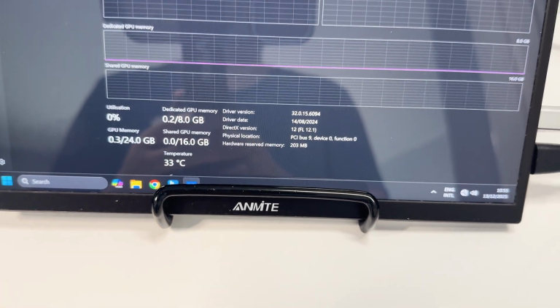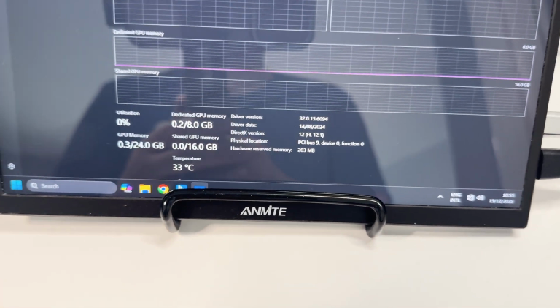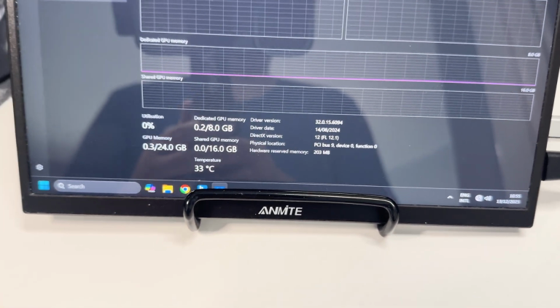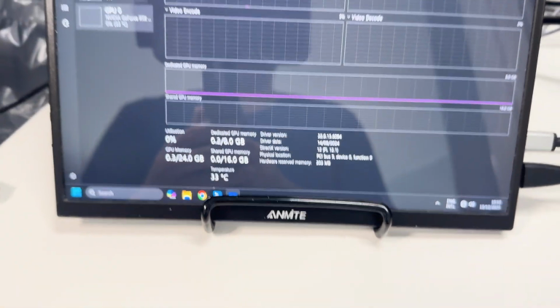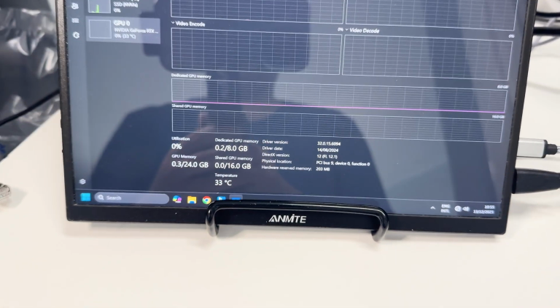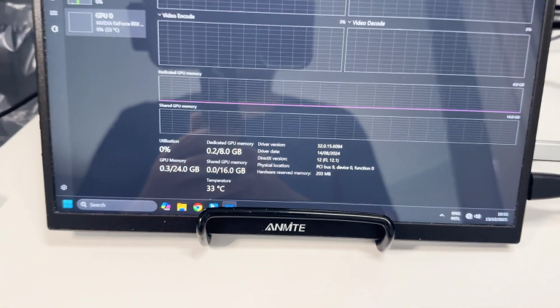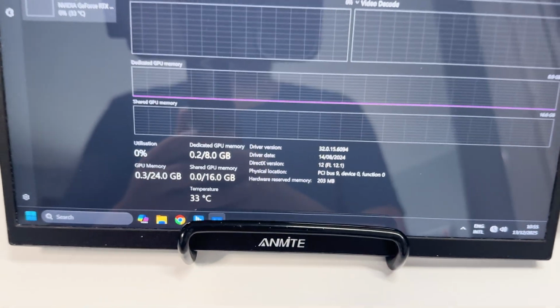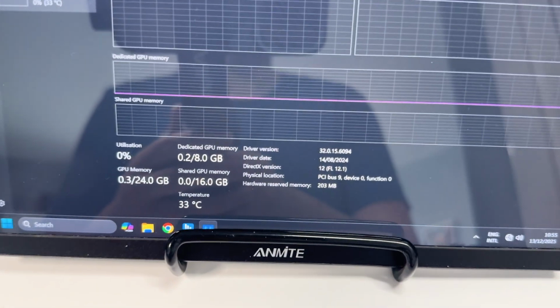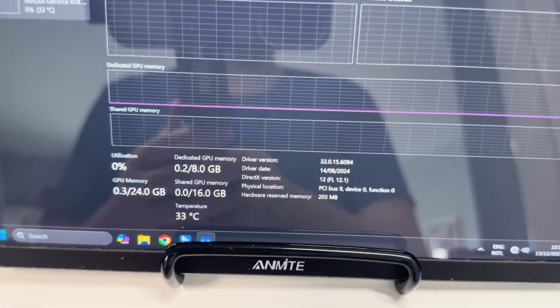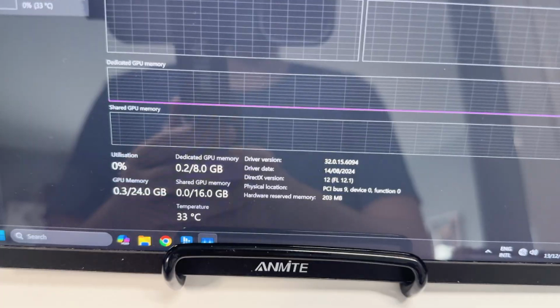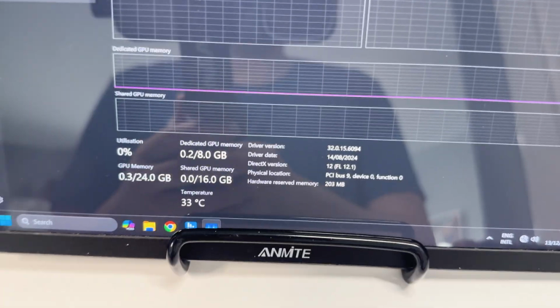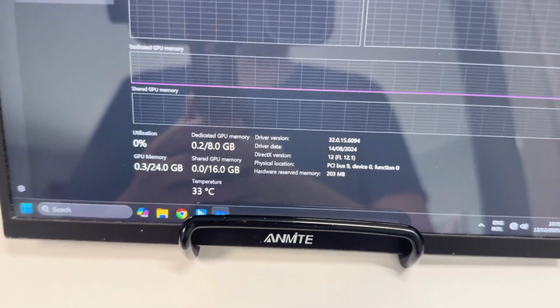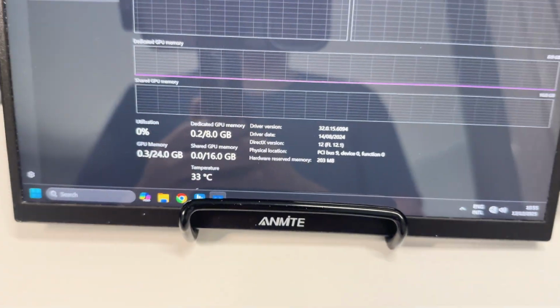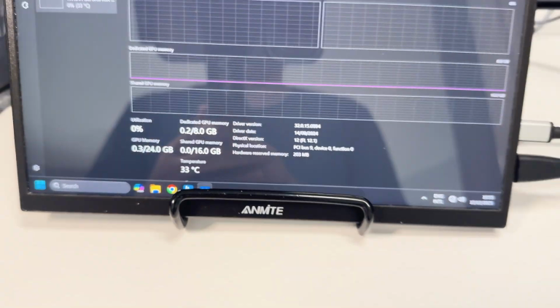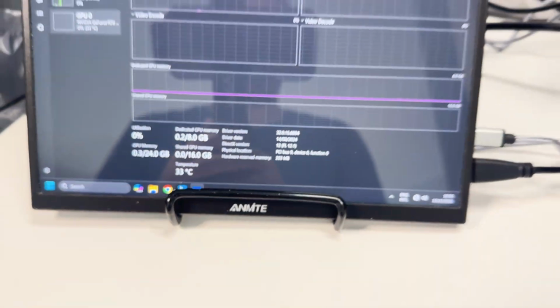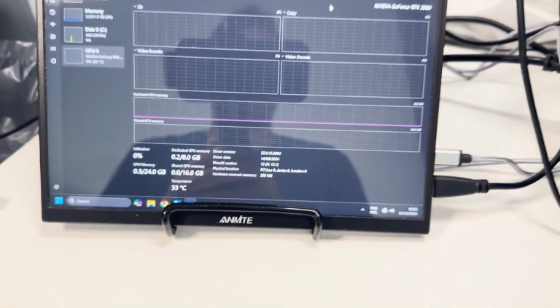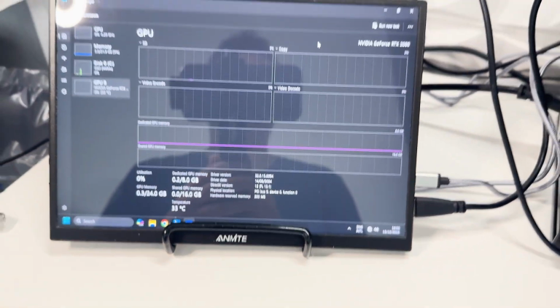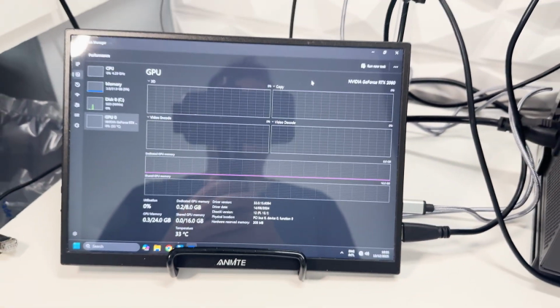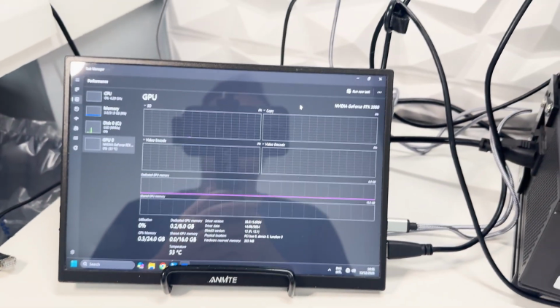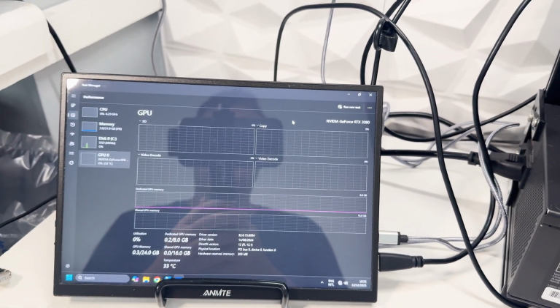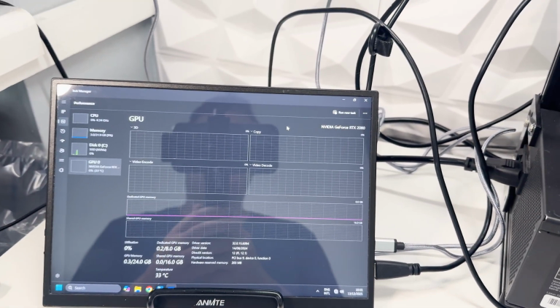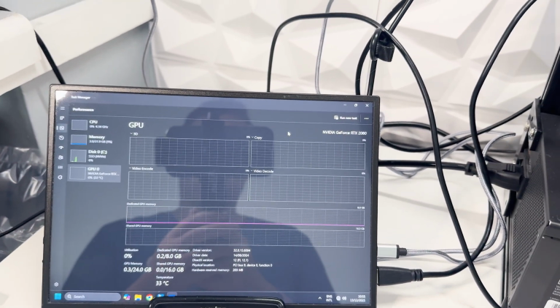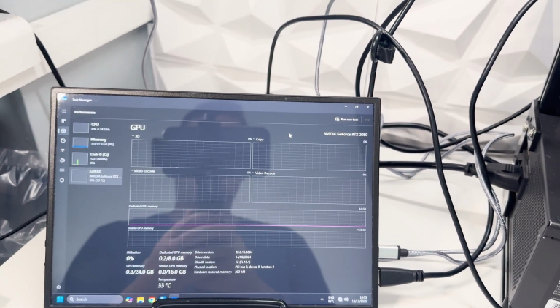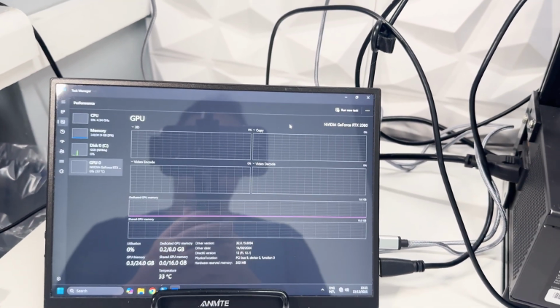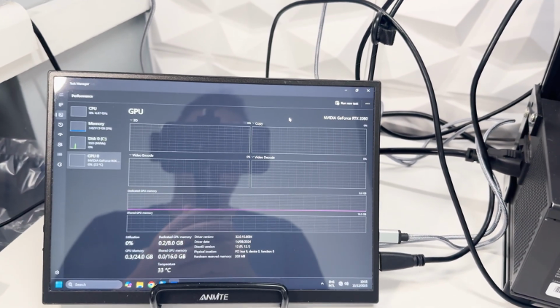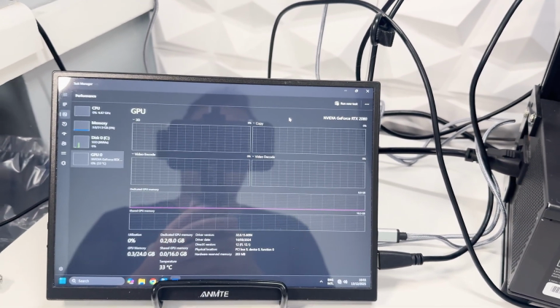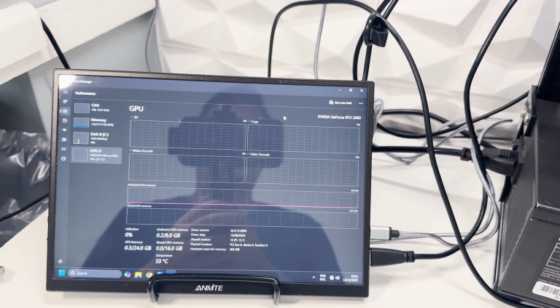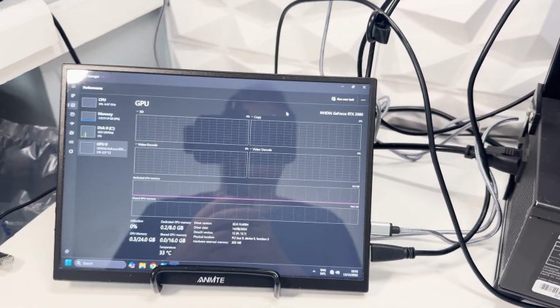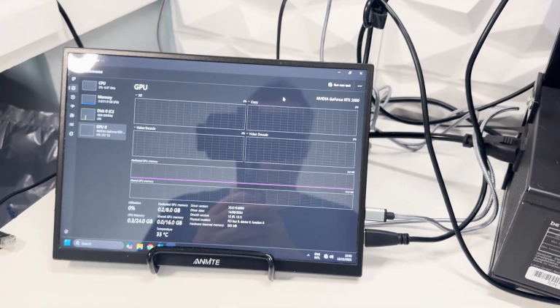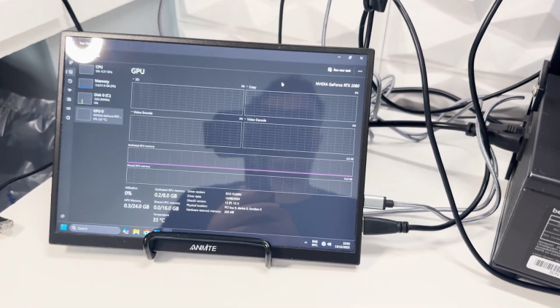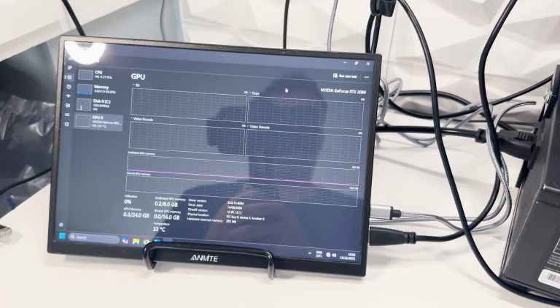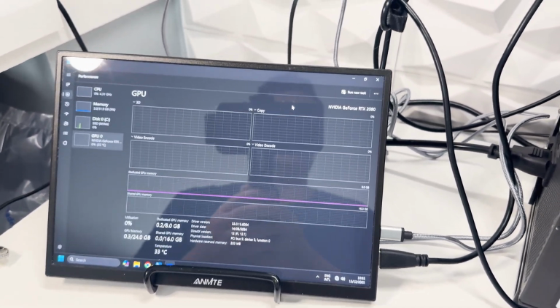It looks like it's idling fine. The real test will be to hop into Furmark and see what the temperatures are.